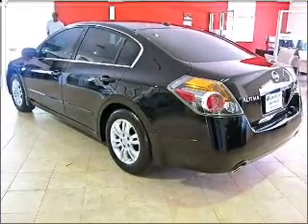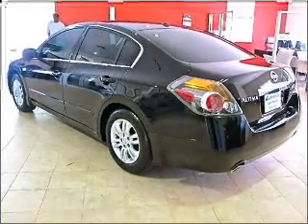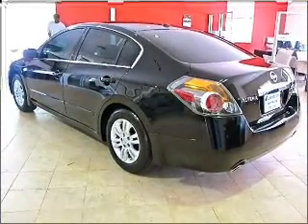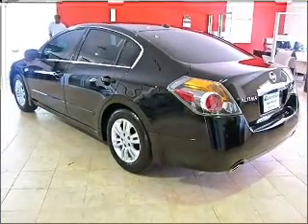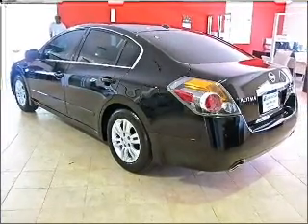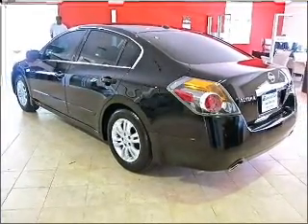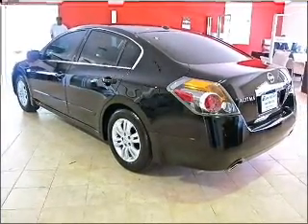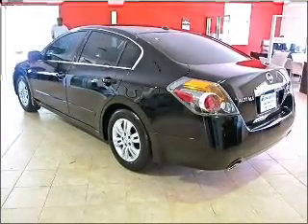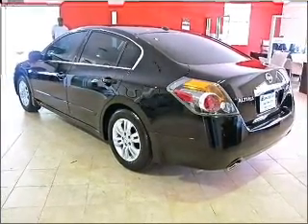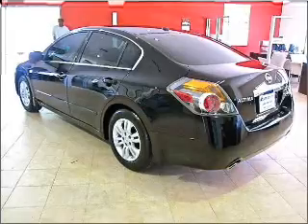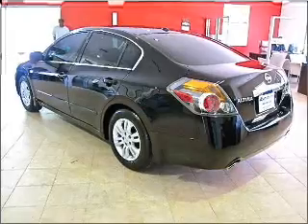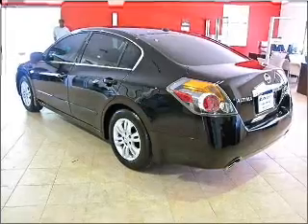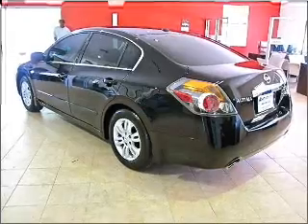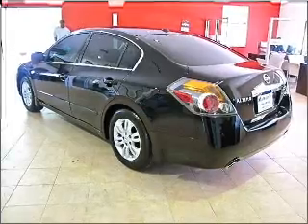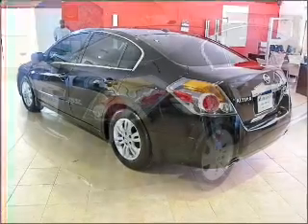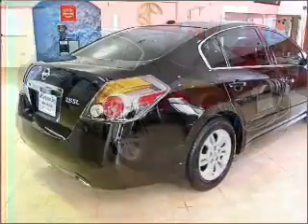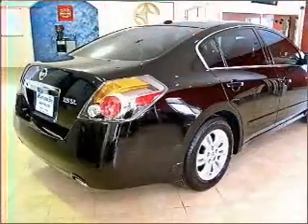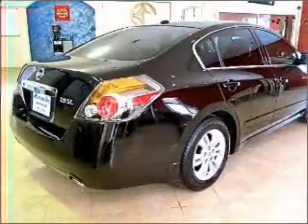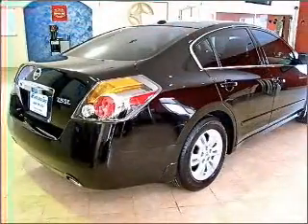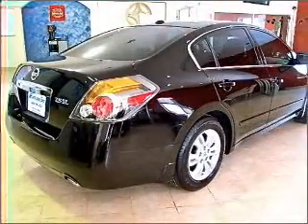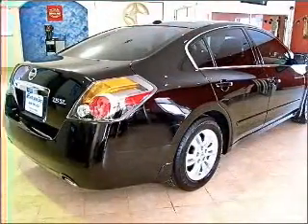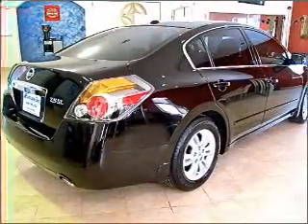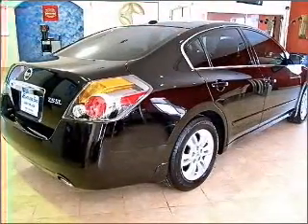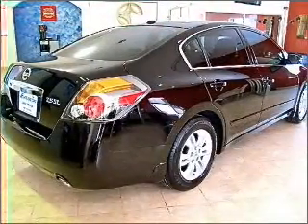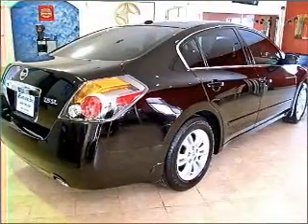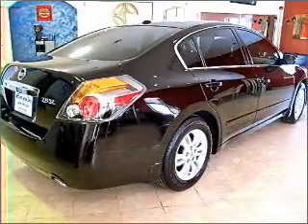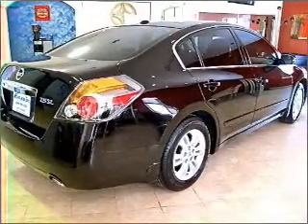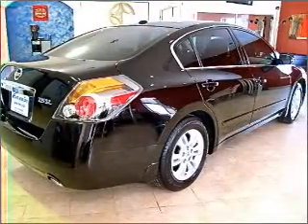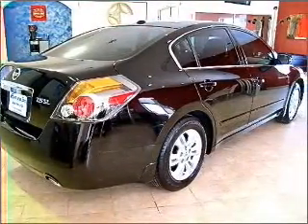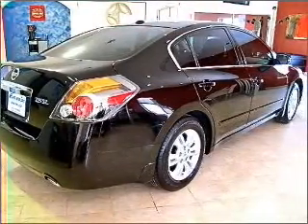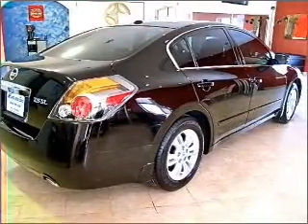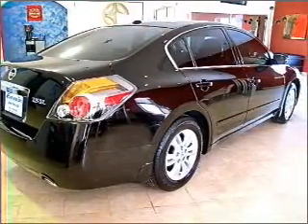Premium wheels lend a distinctive appearance. Brake safely with the anti-lock braking system.